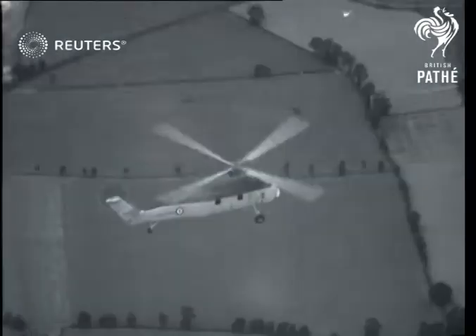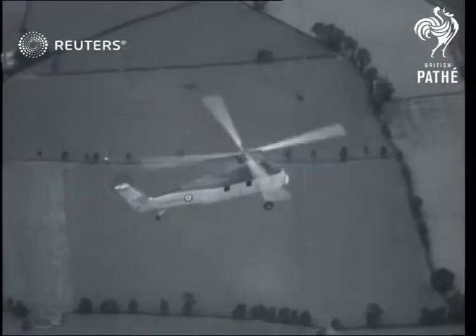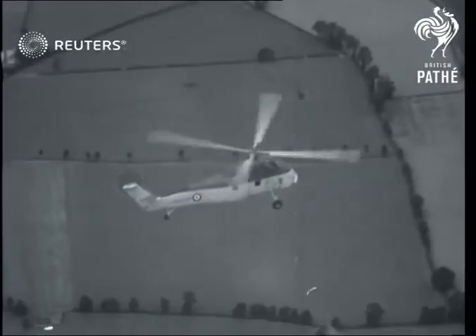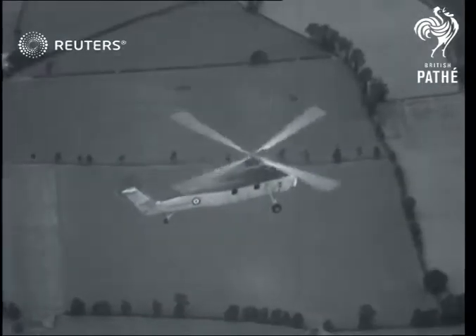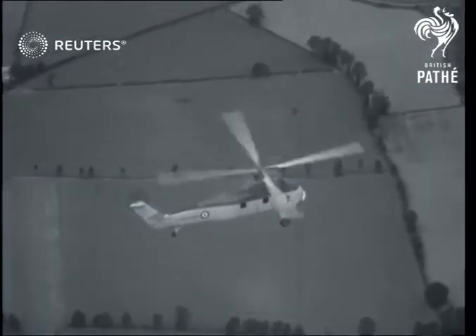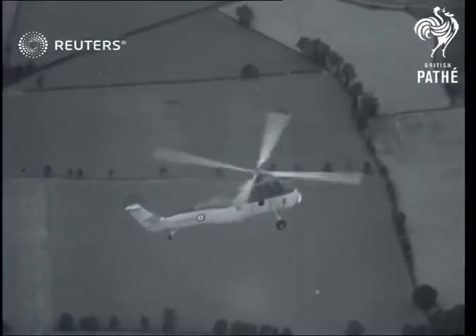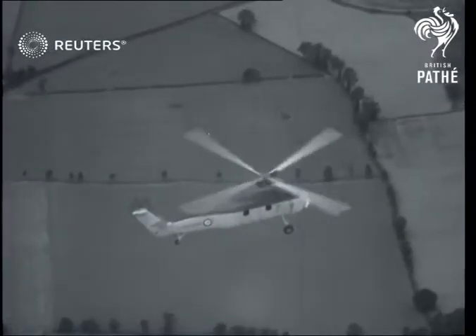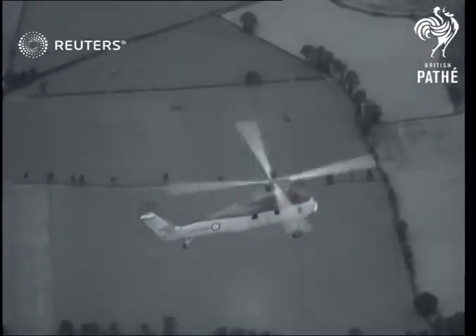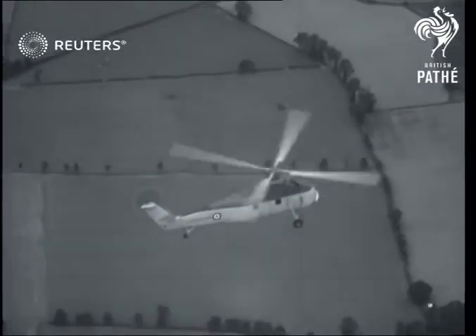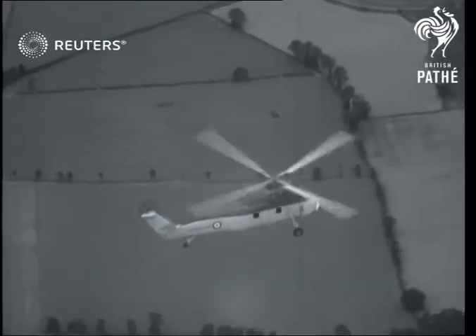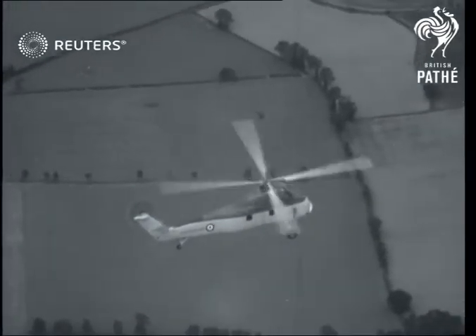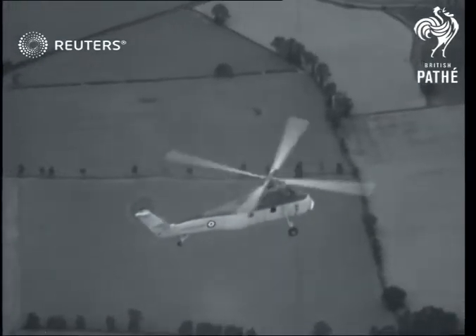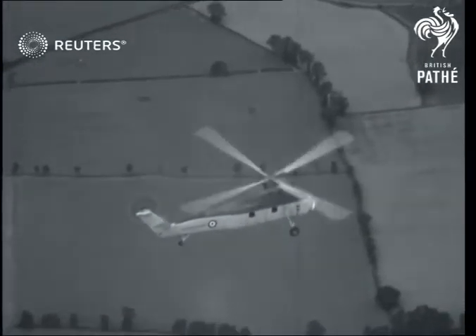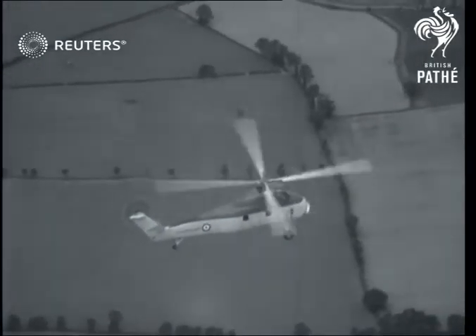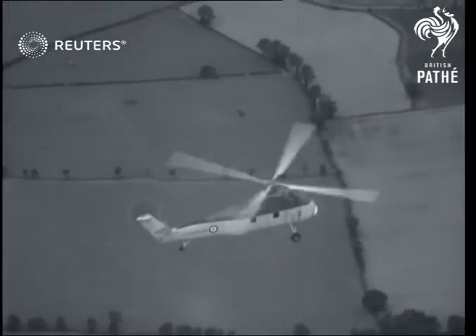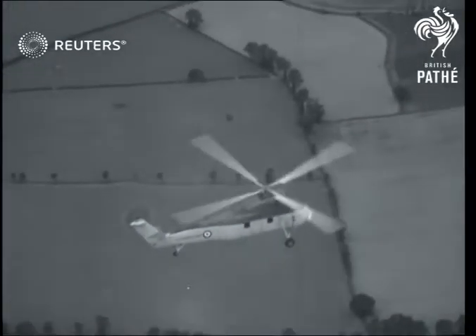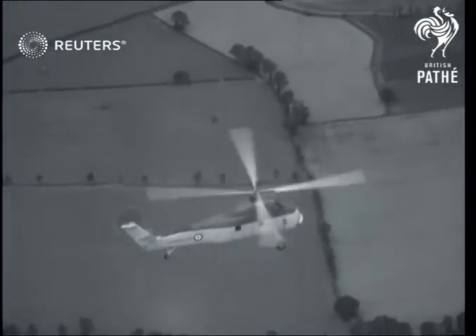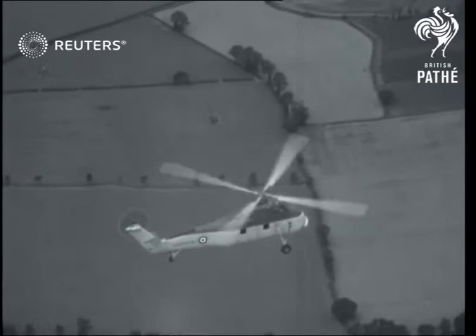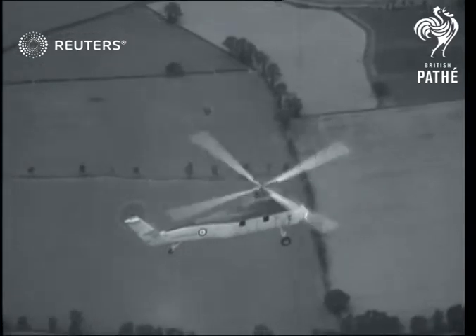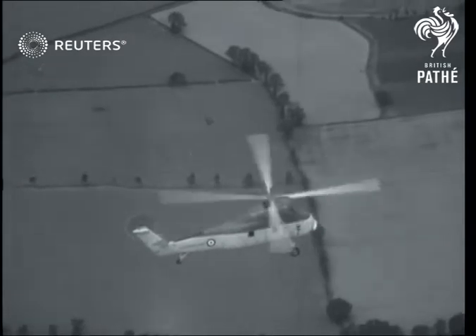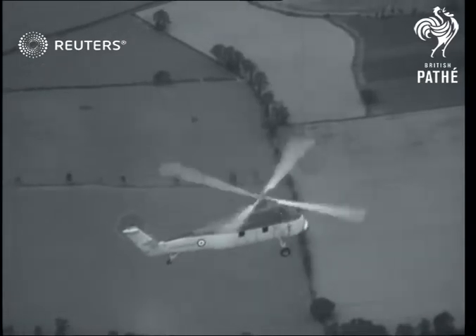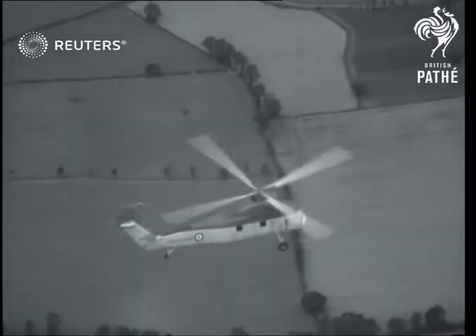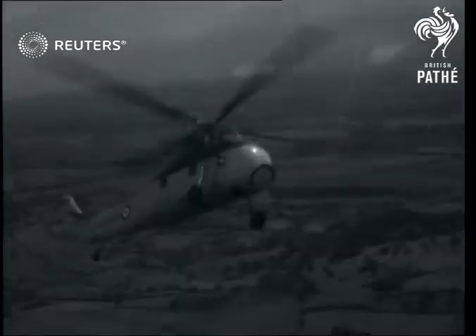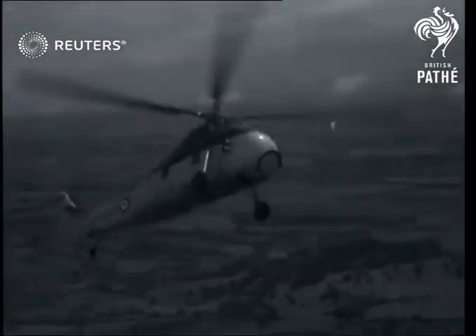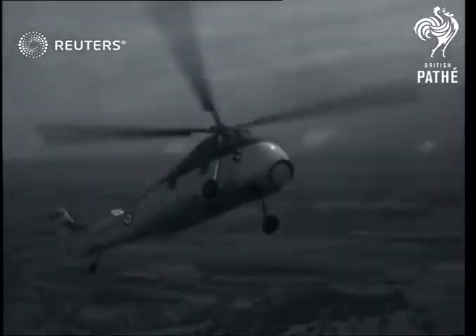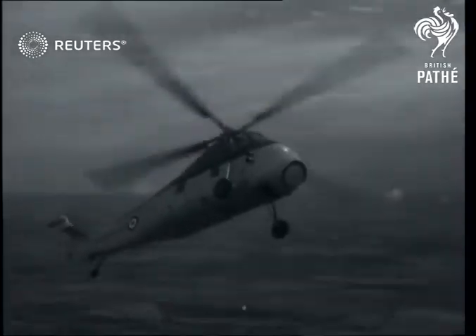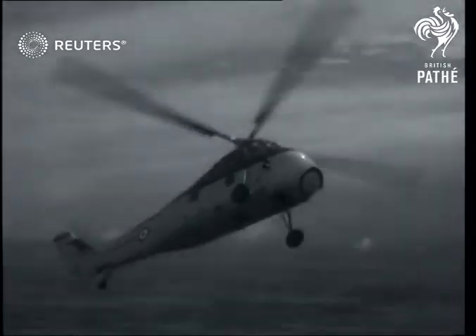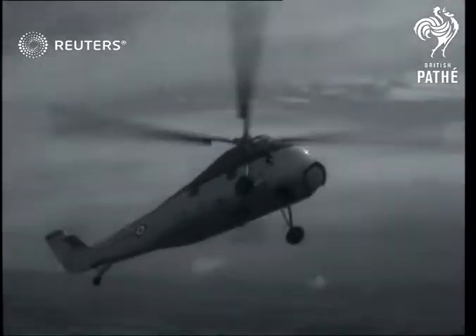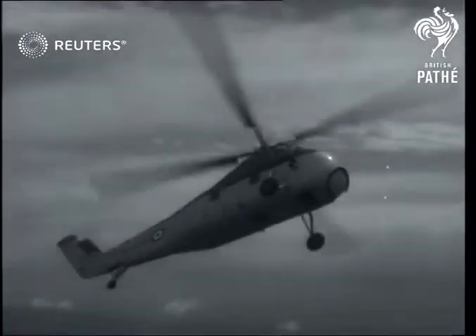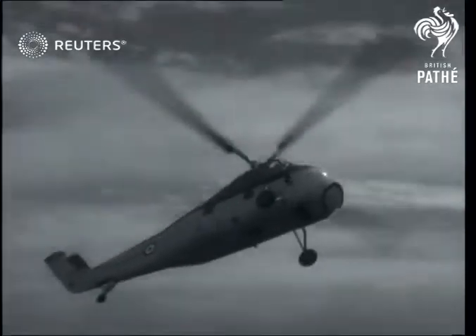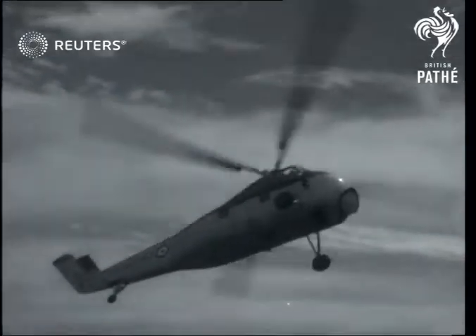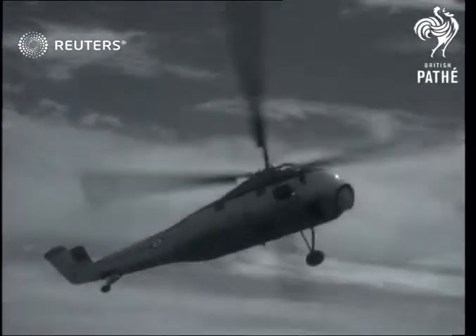Though equipped chiefly for submarine hunting, the Wessex is capable of carrying two and a half tons of freight.